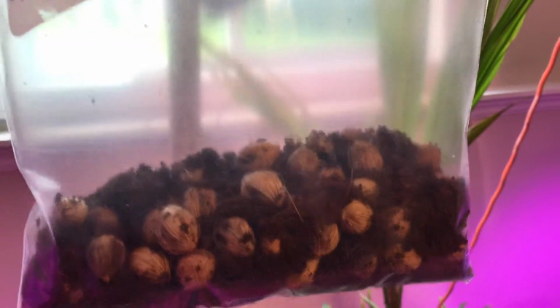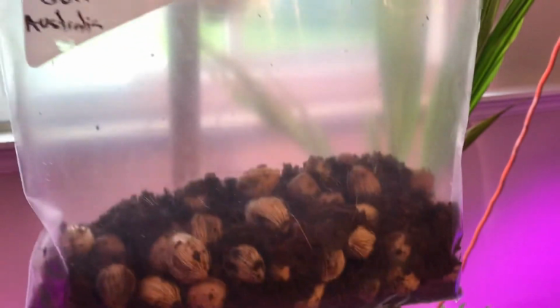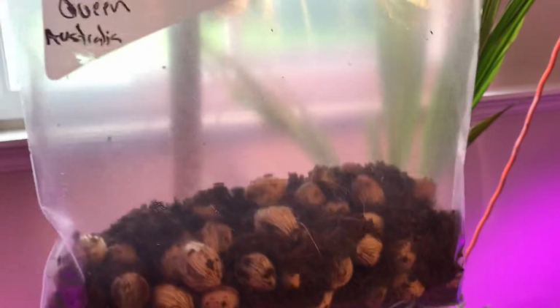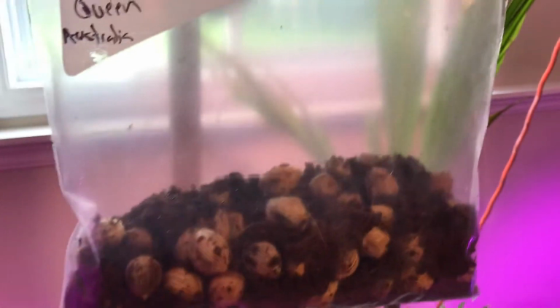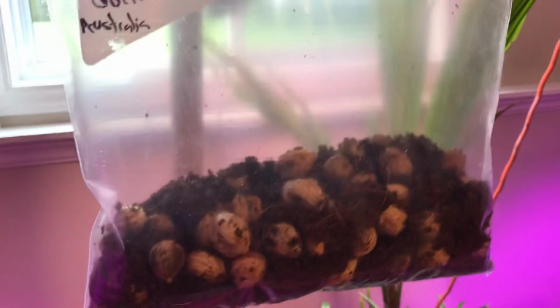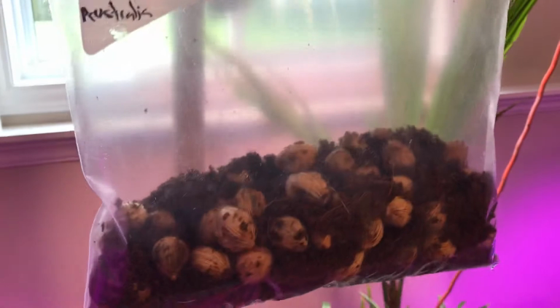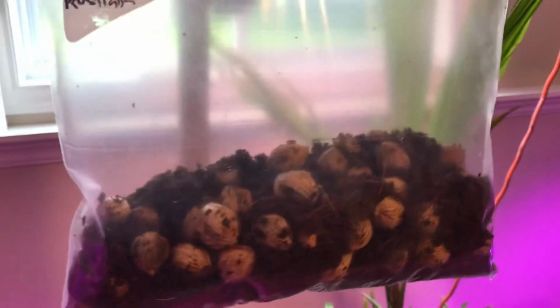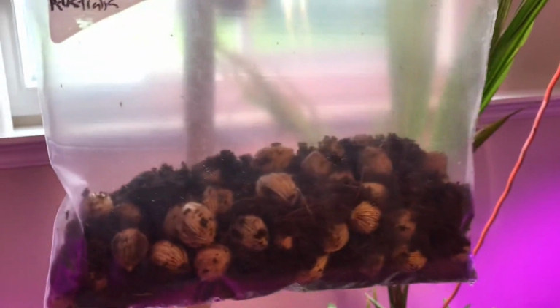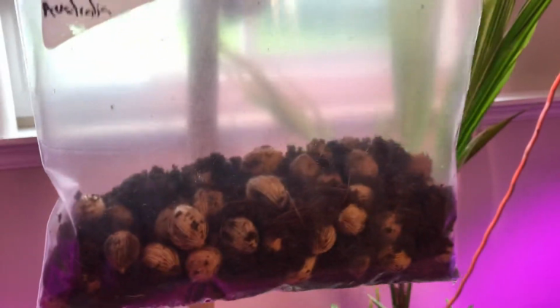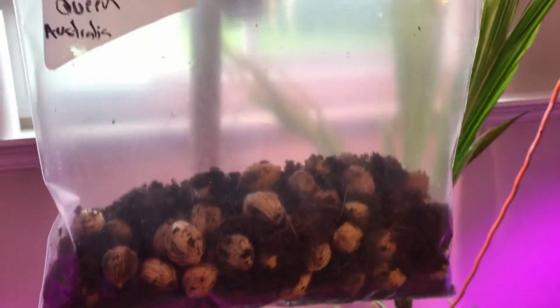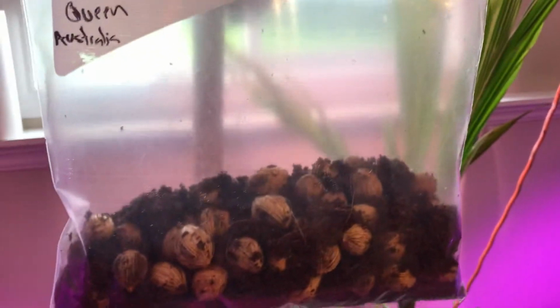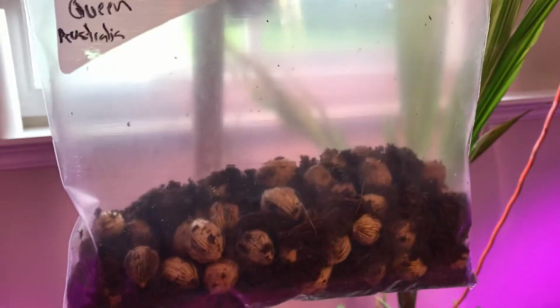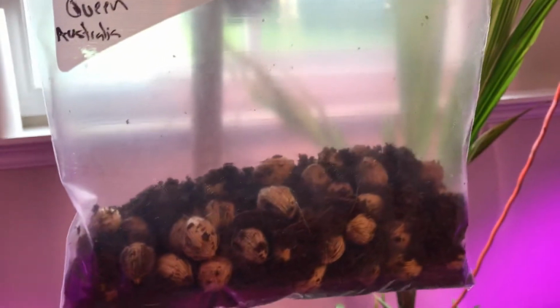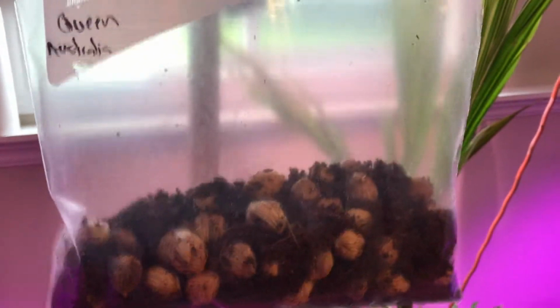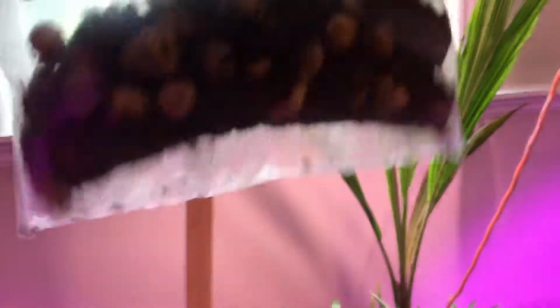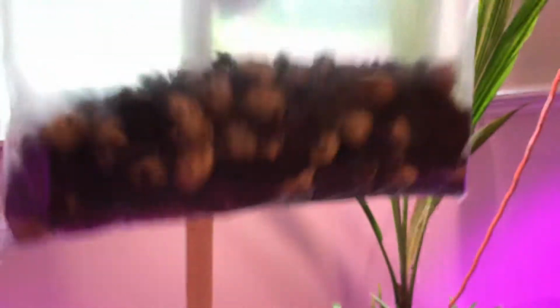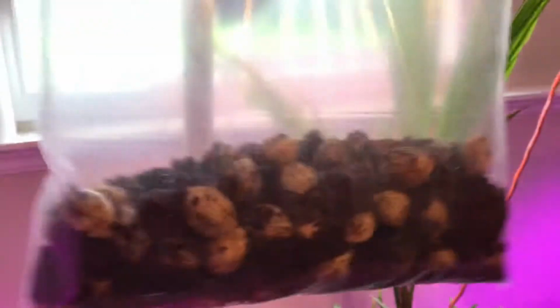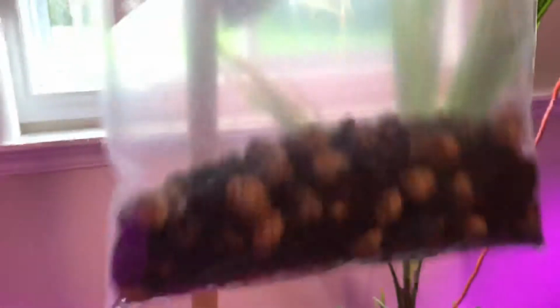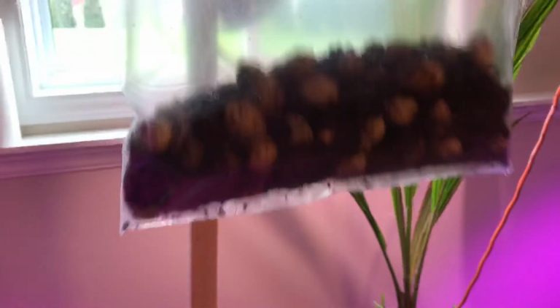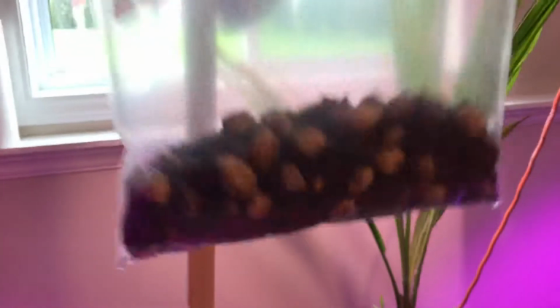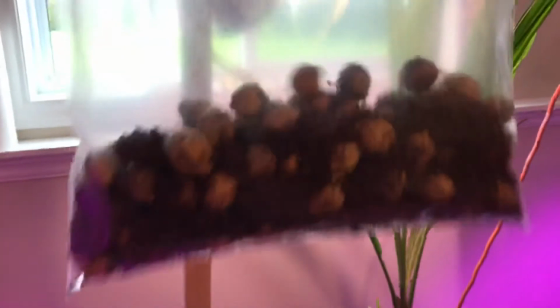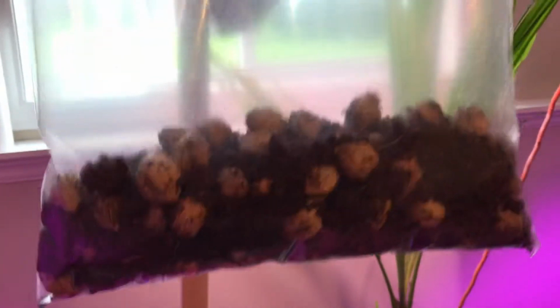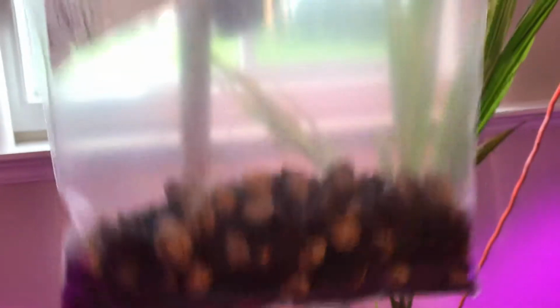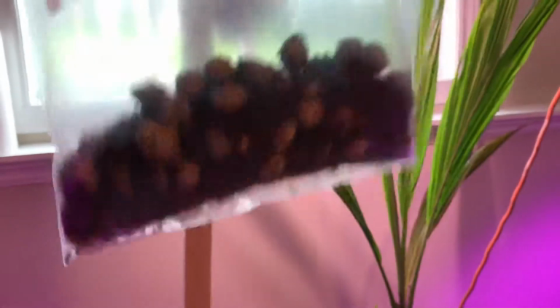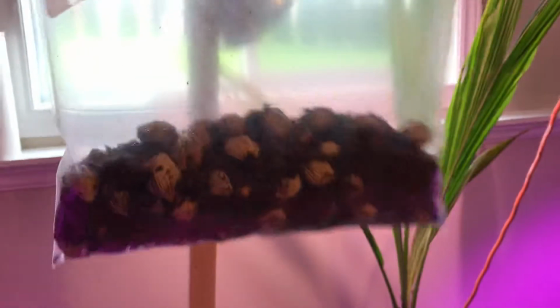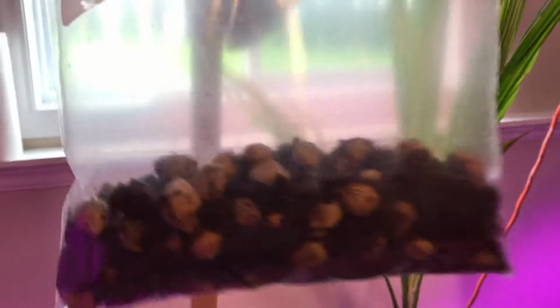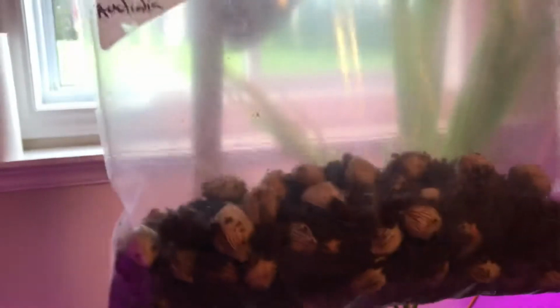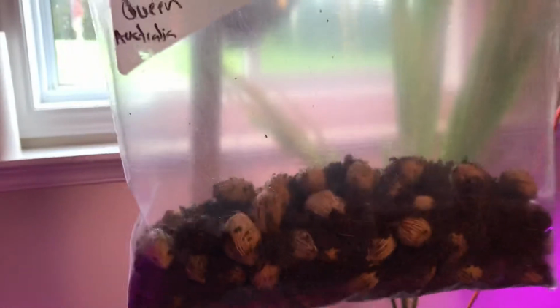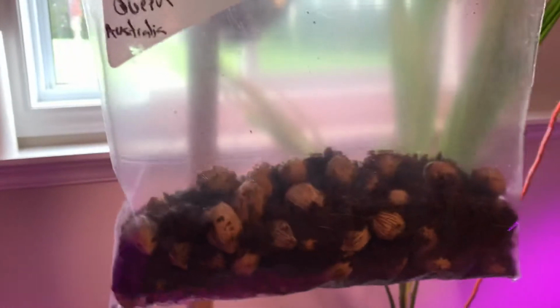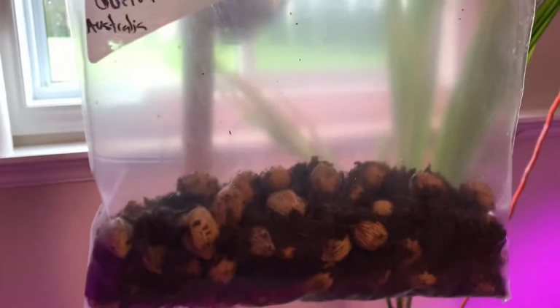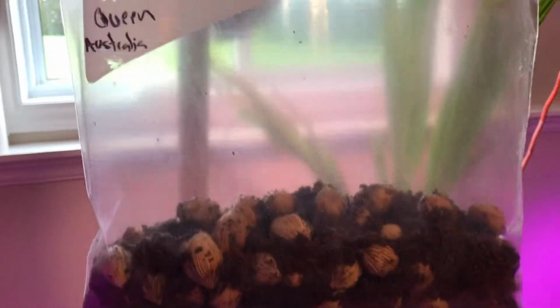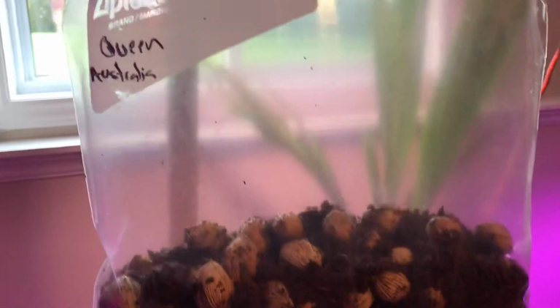They're now in cocoa coir with a little bit of moisture. You can see it's not sticking to the bag but it's nice and humid inside.